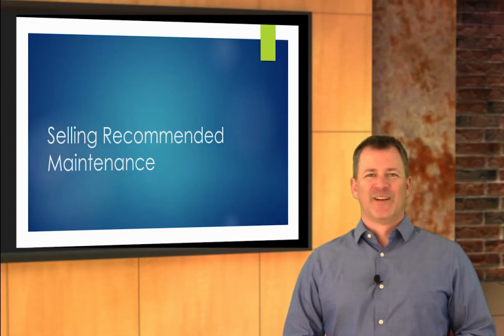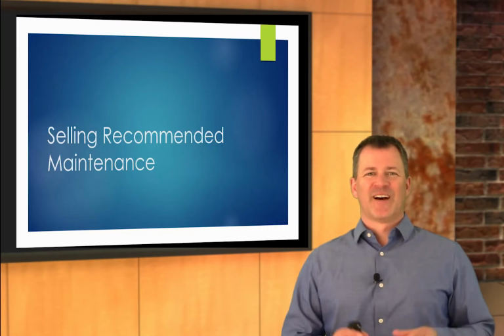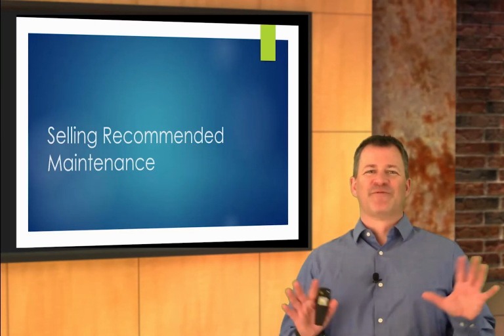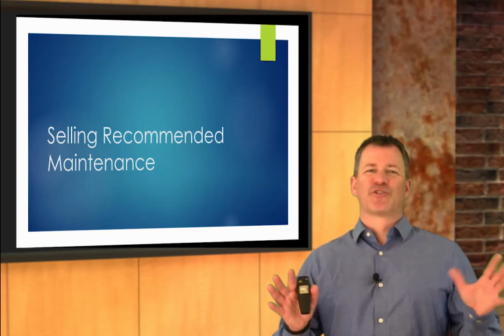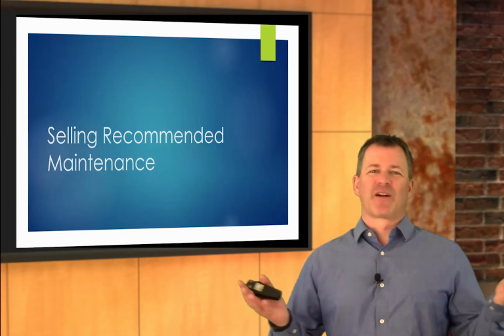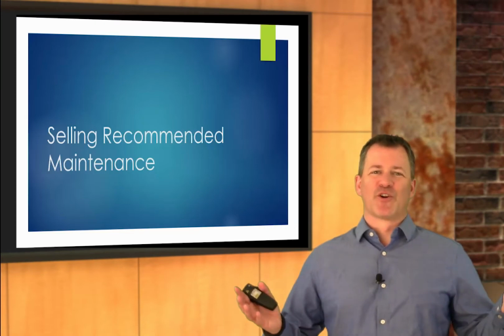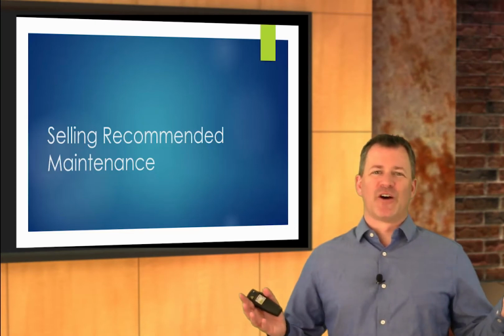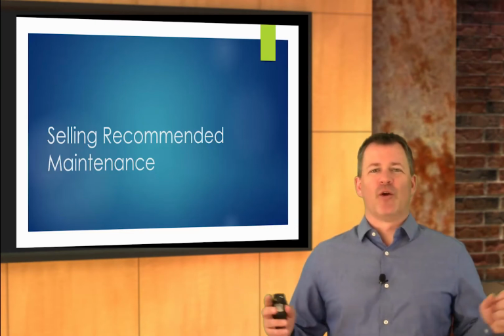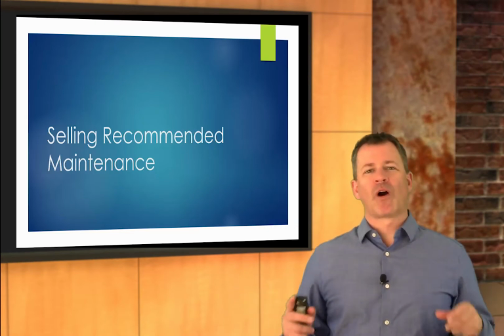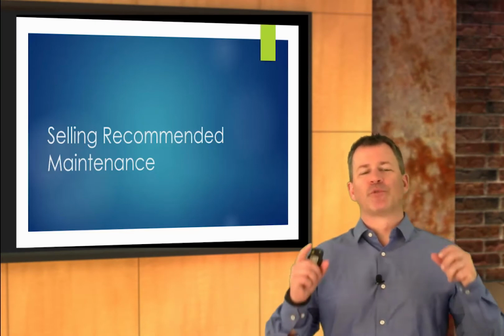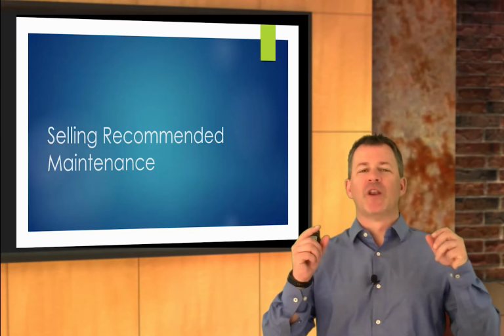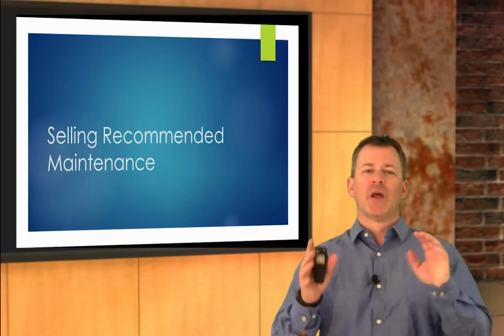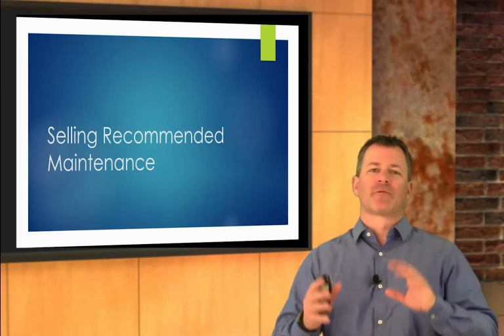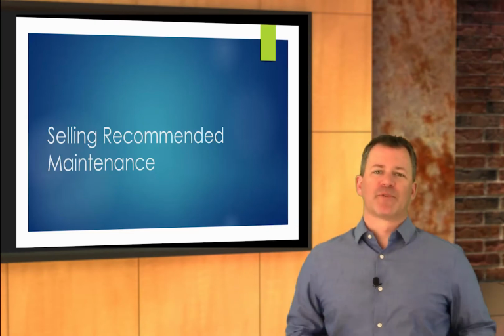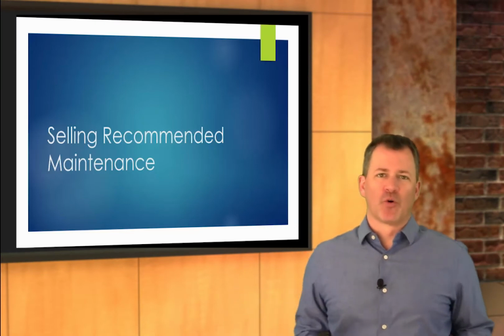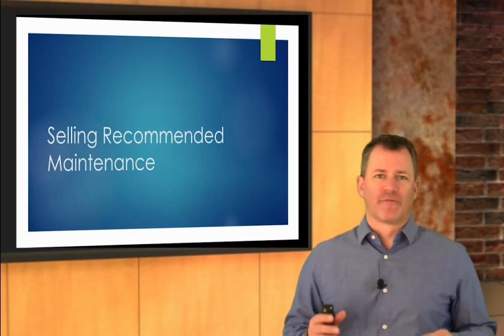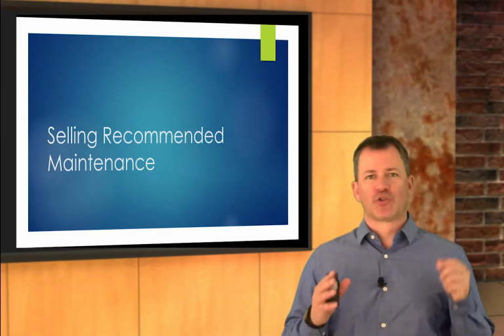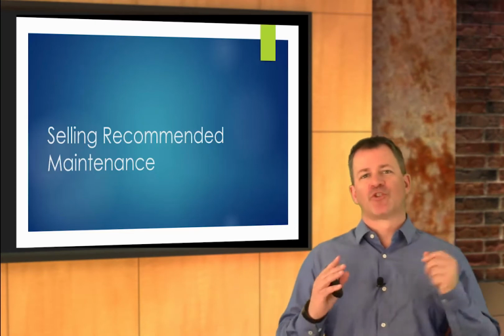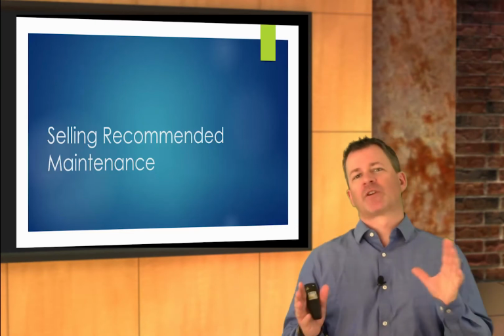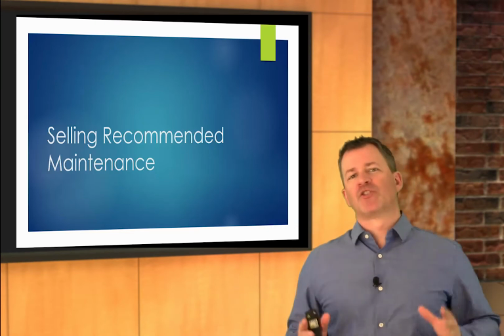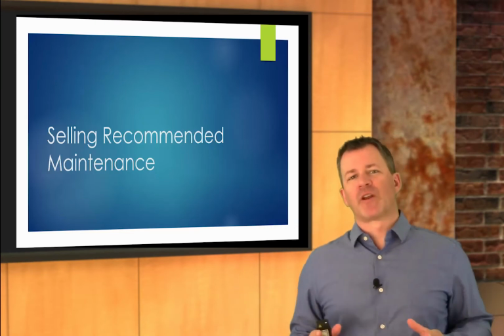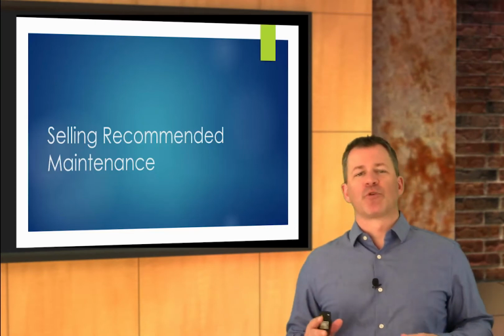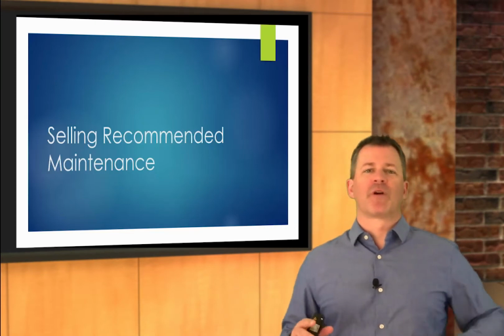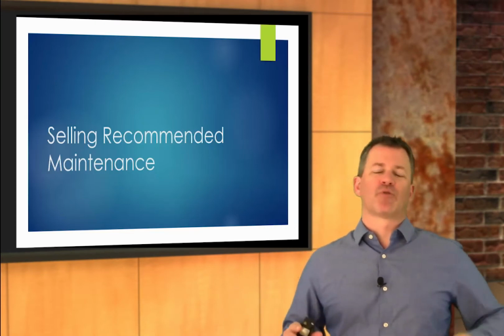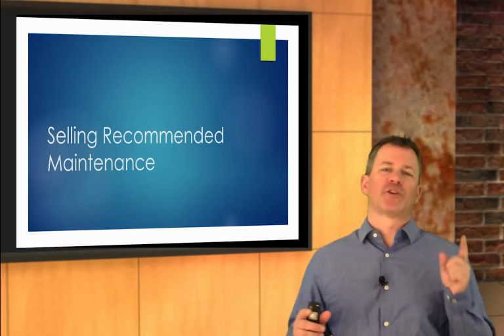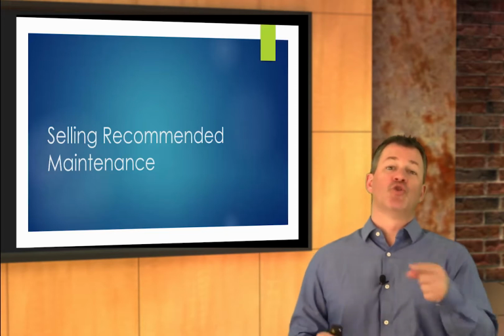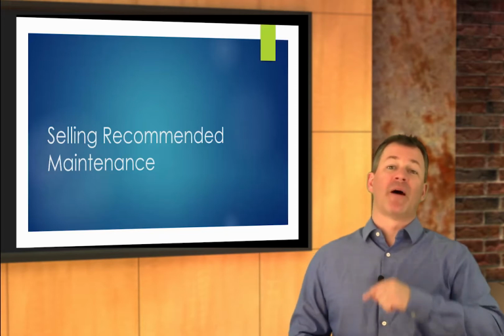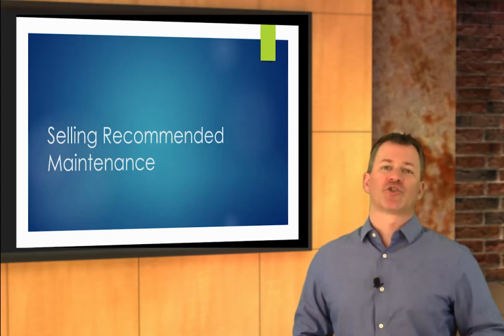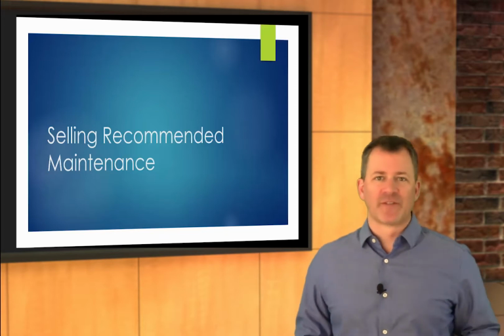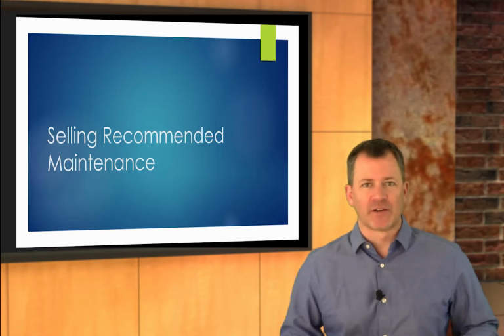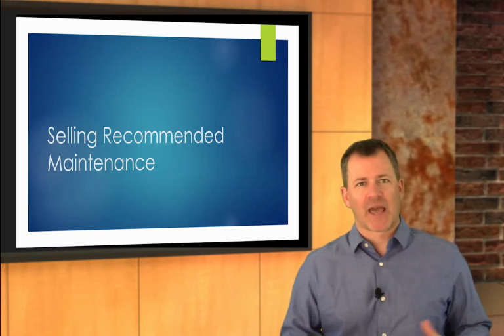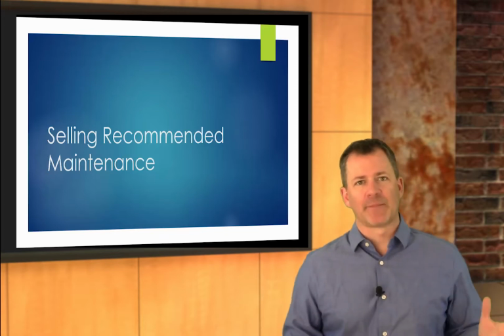Hi folks, Greg Marchand here. Welcome to another episode of the virtual instructor-led training program brought to you by the Service Sales Academy.